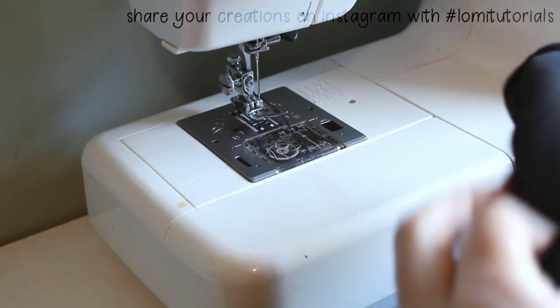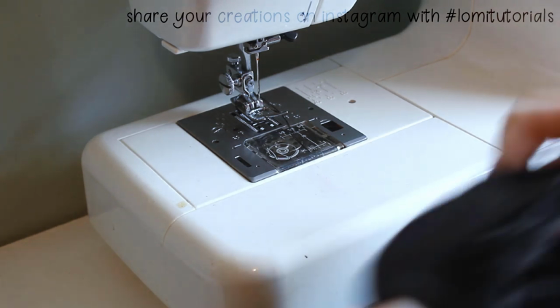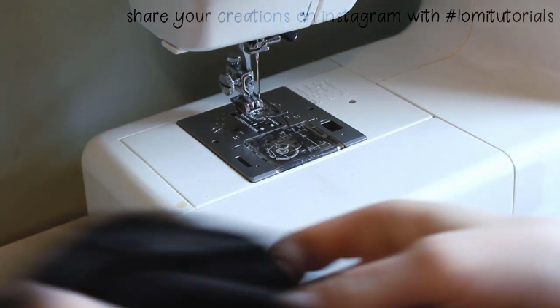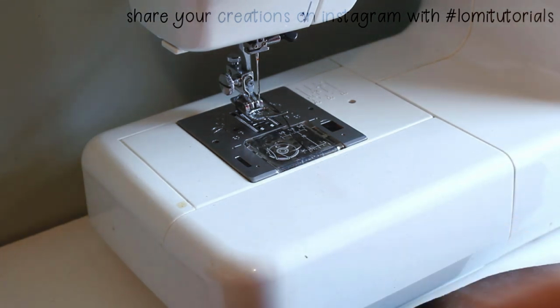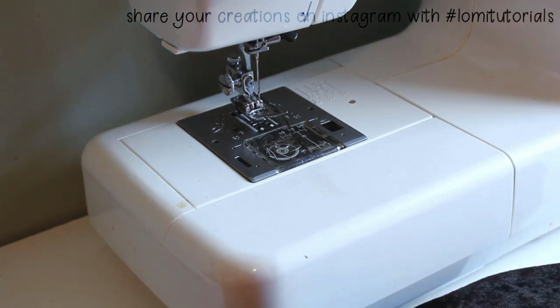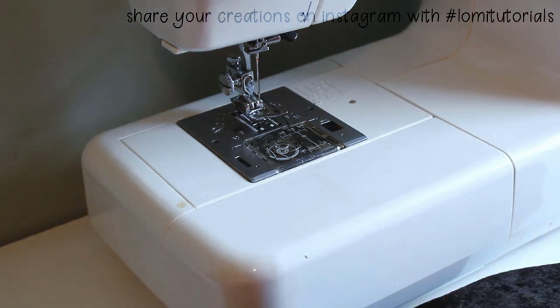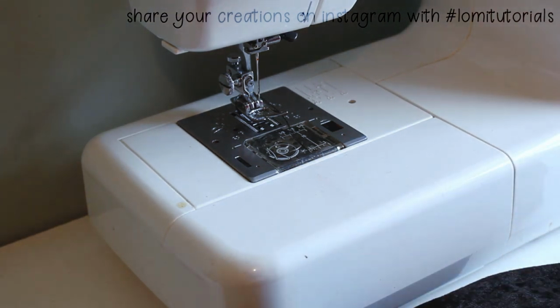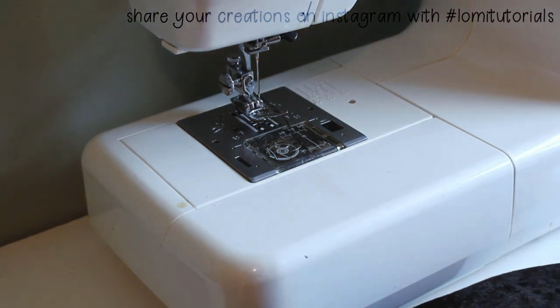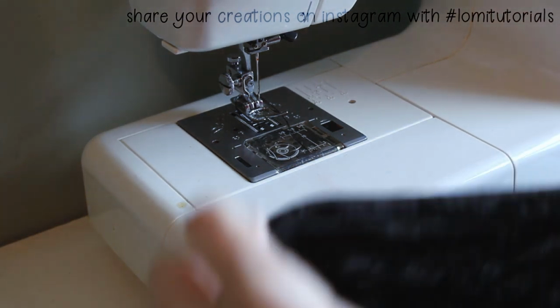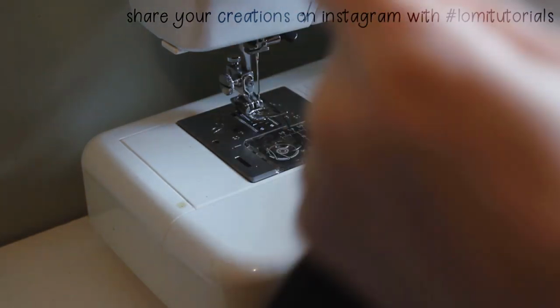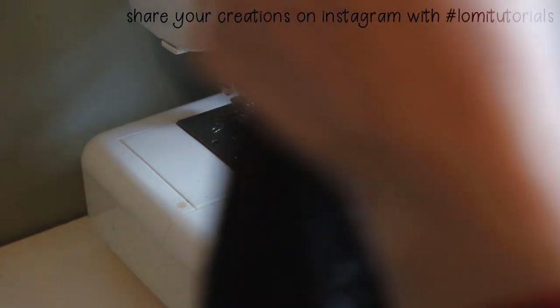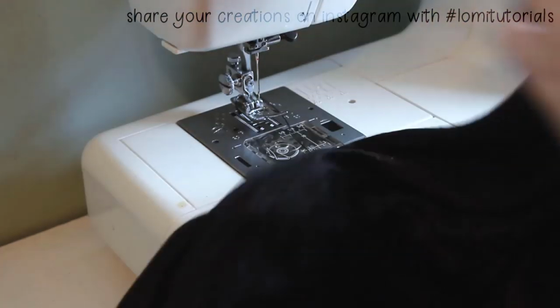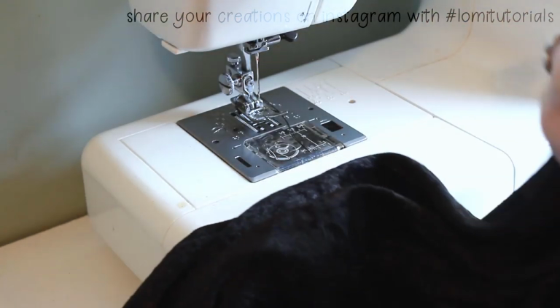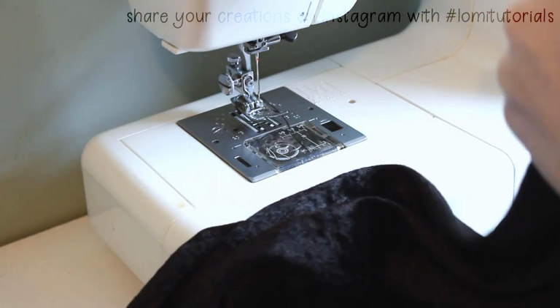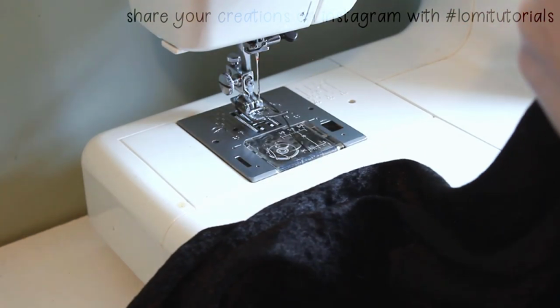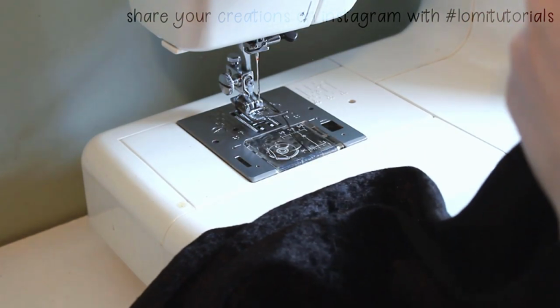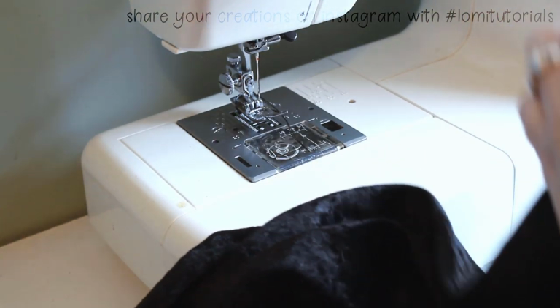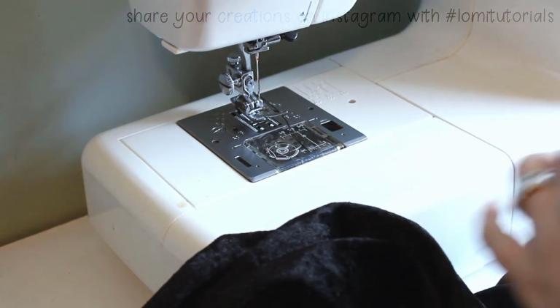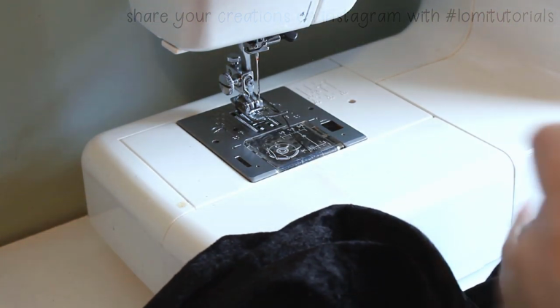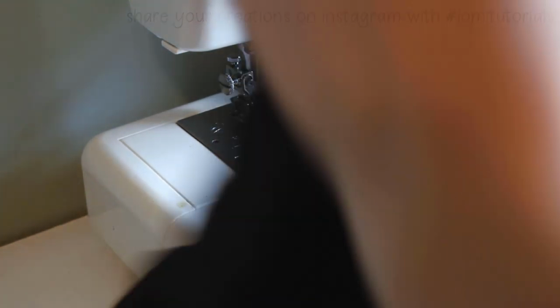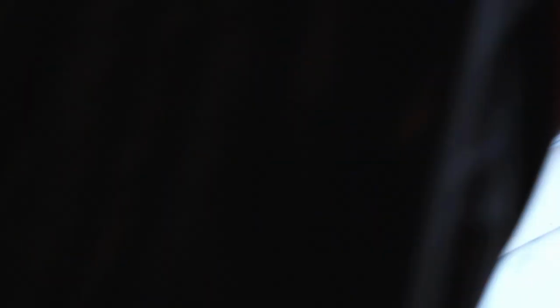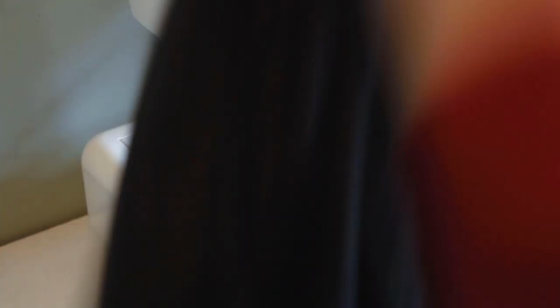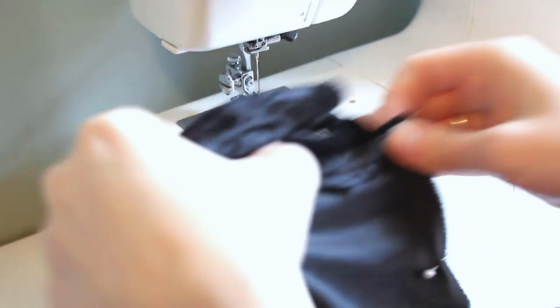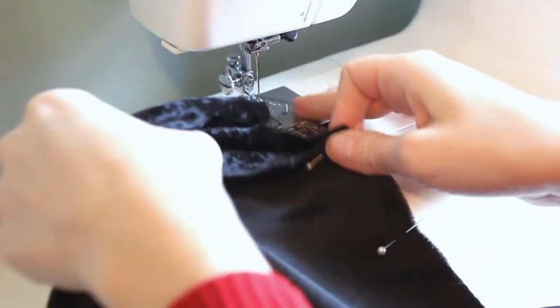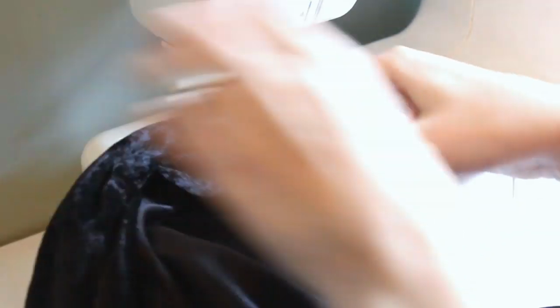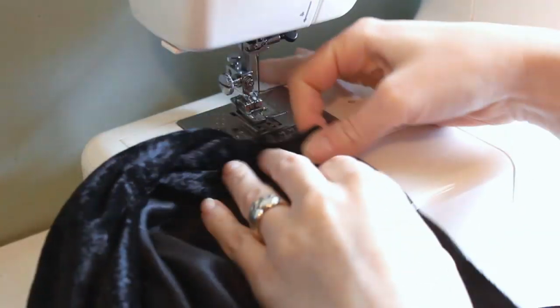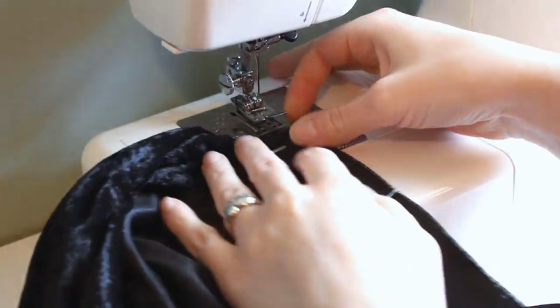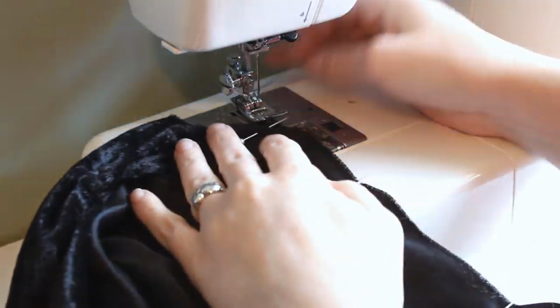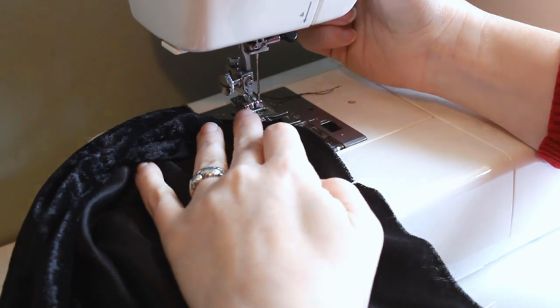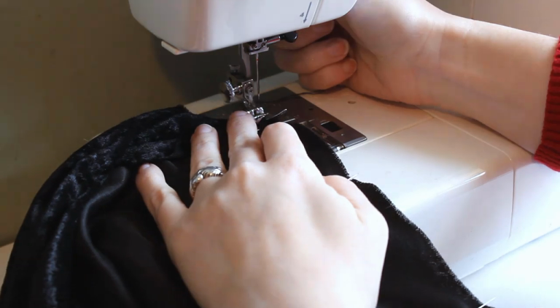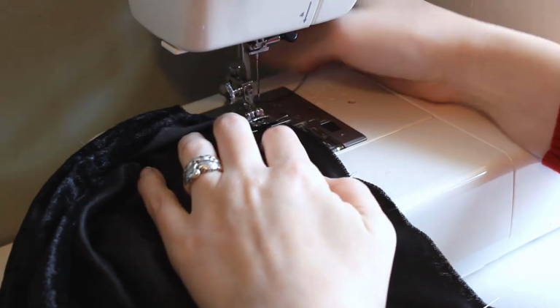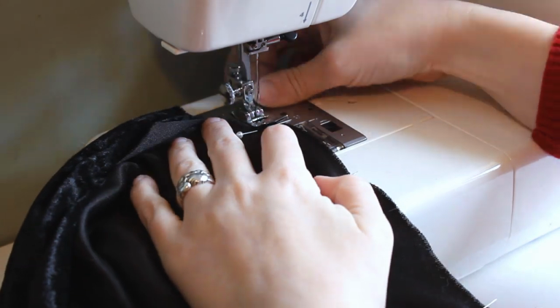After the hood, I sewed the three cape panels together, again backstitching at the beginning and end of the seams.